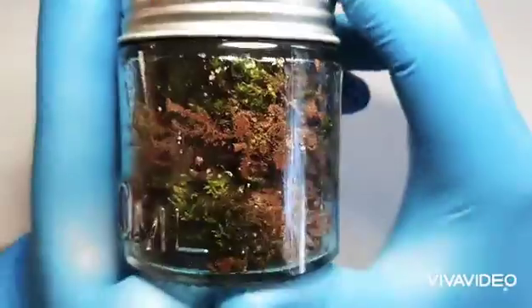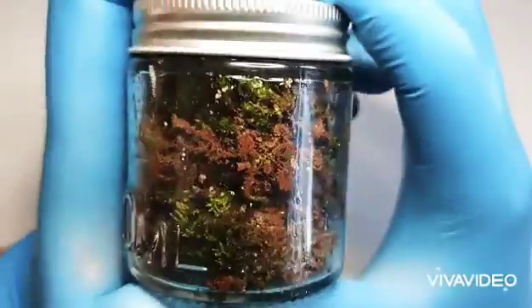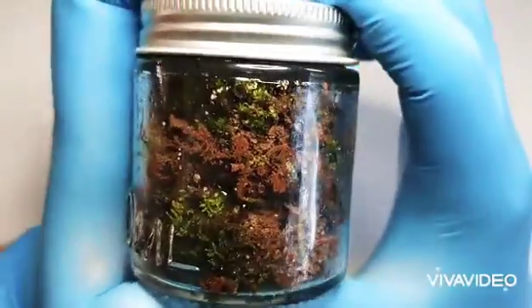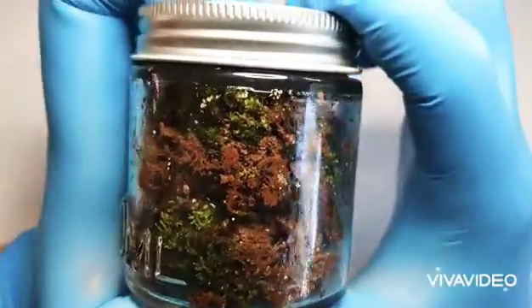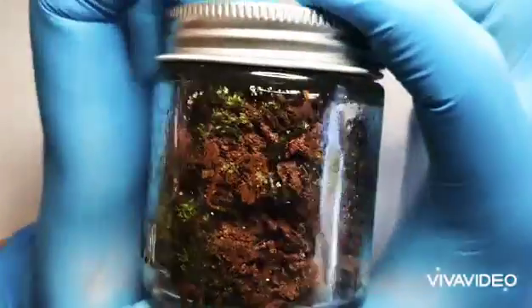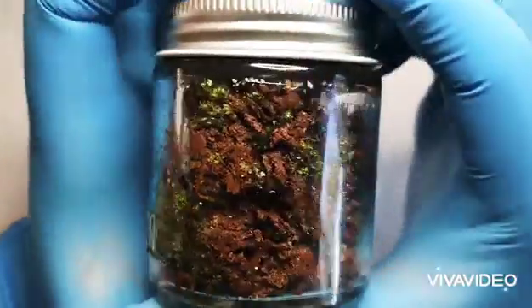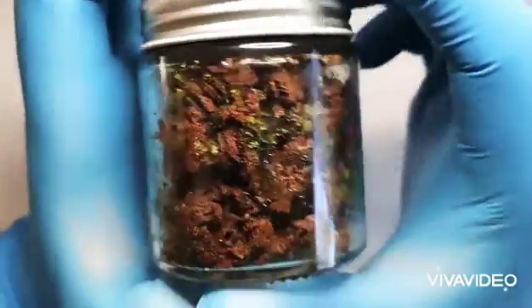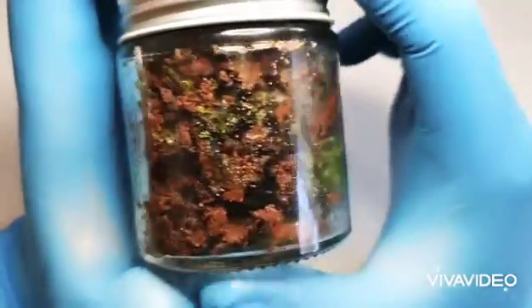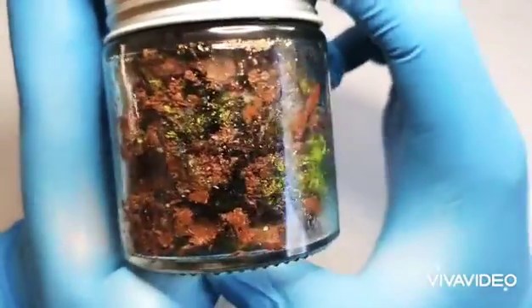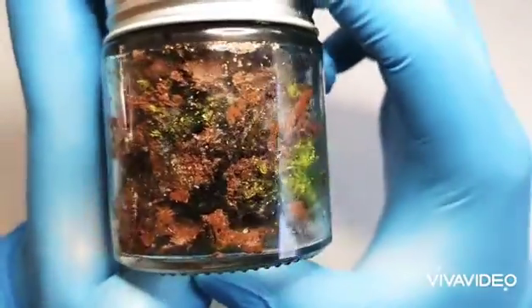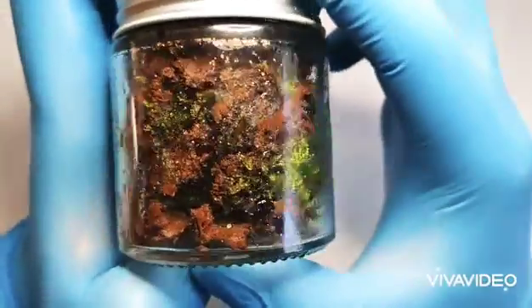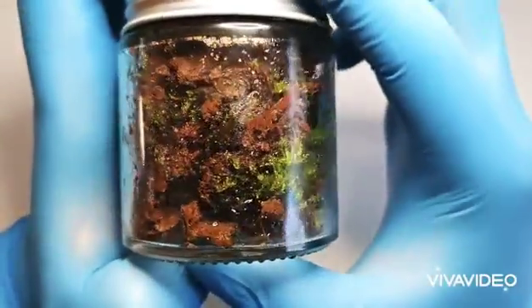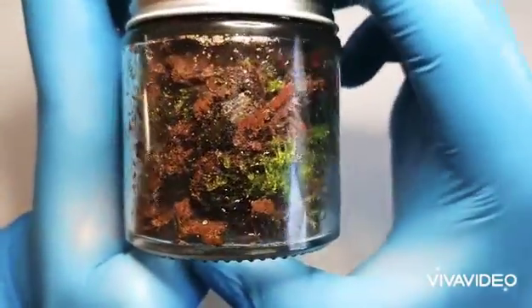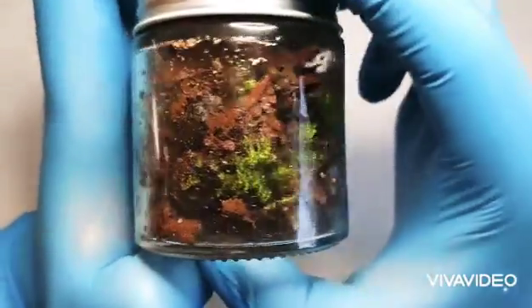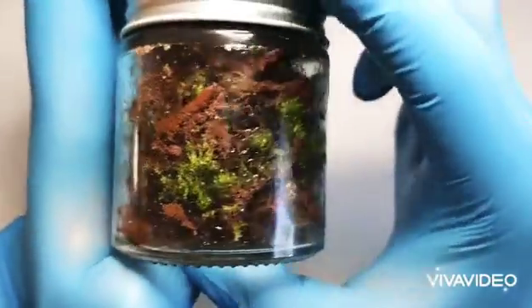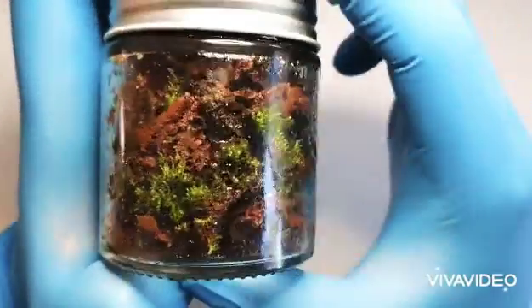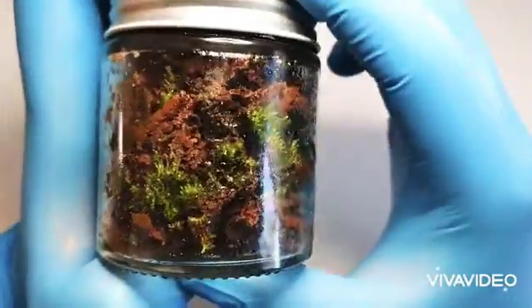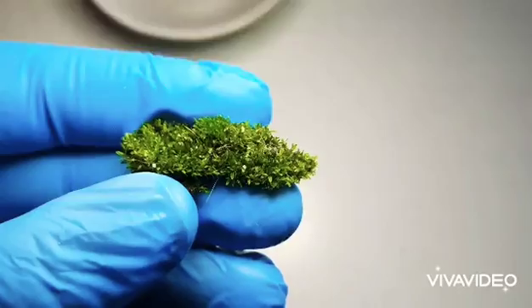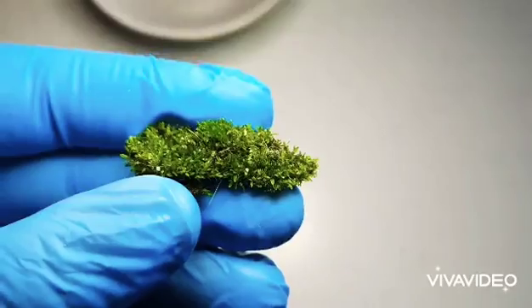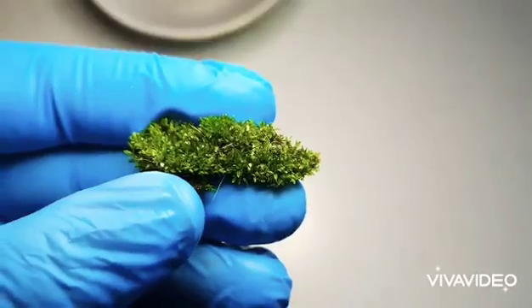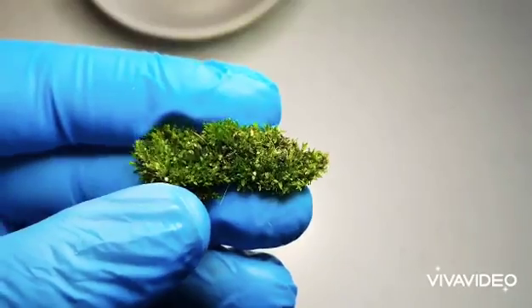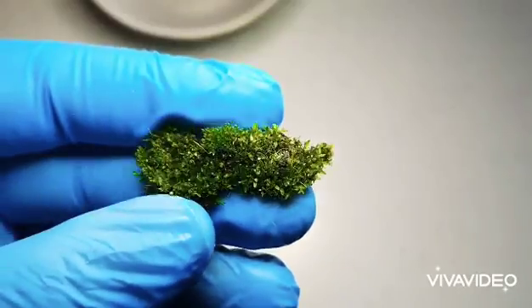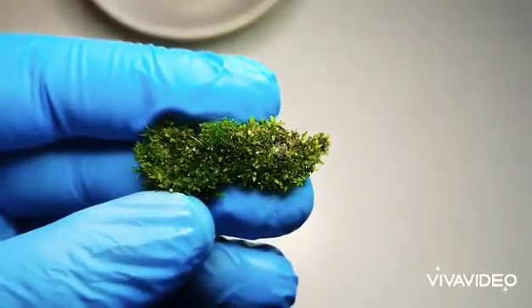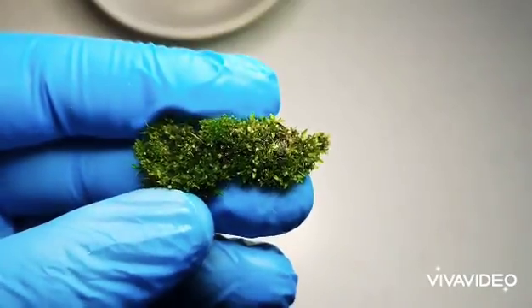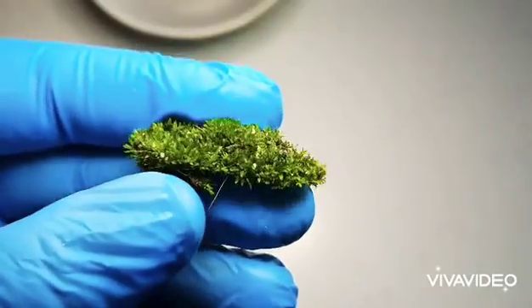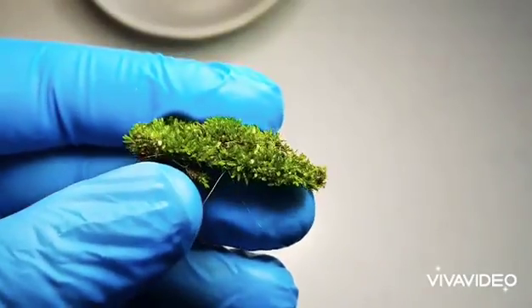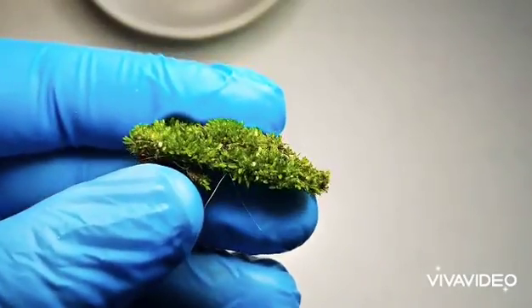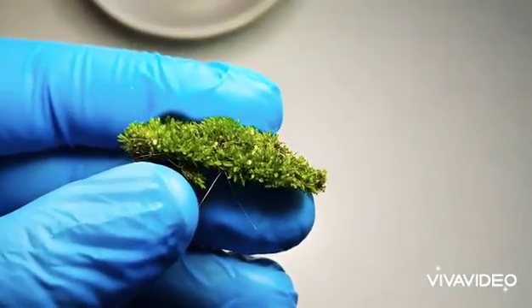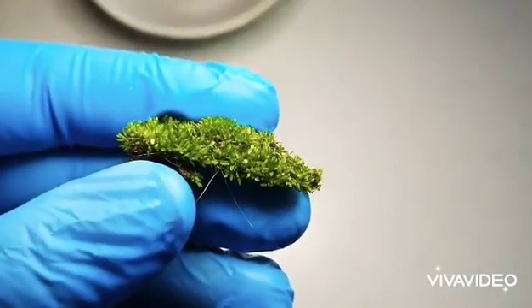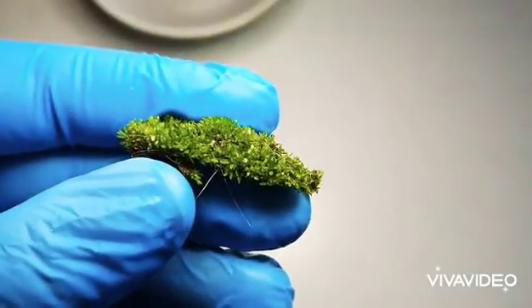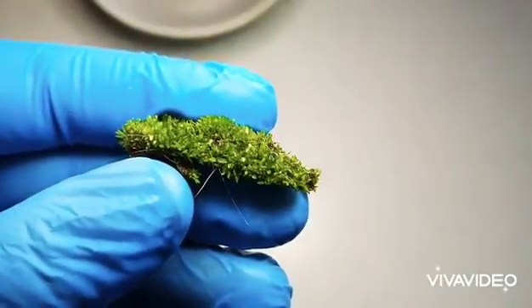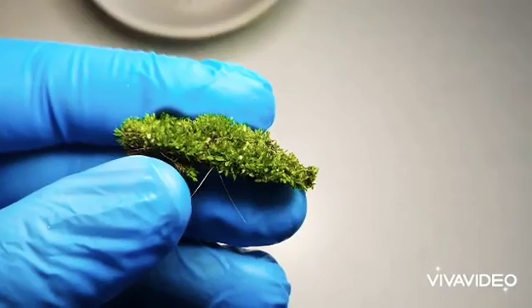This is my first YouTube video, and I thought I'd start off by showing you how to find a tardigrade.